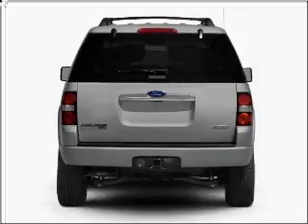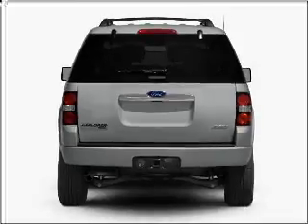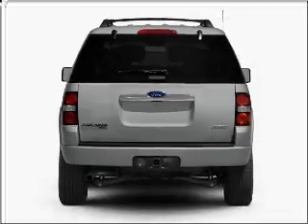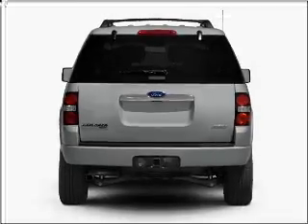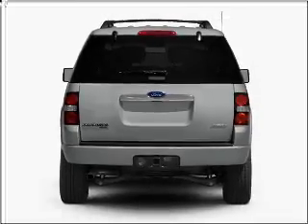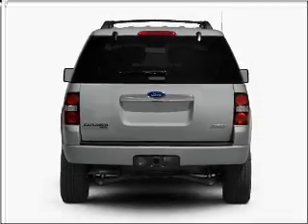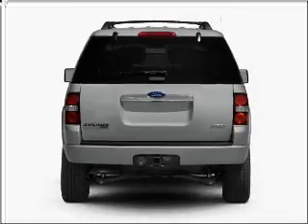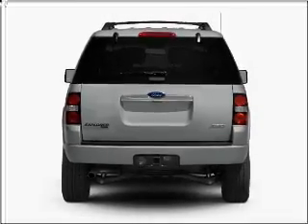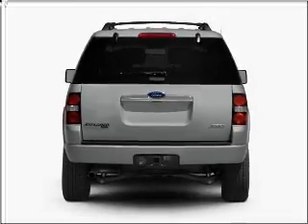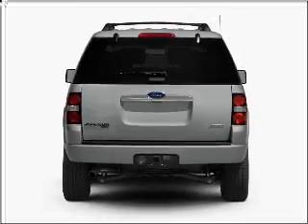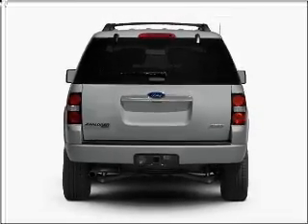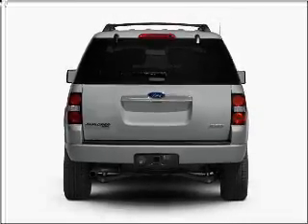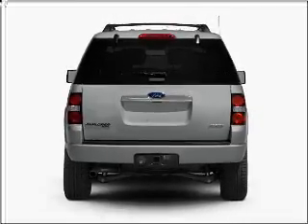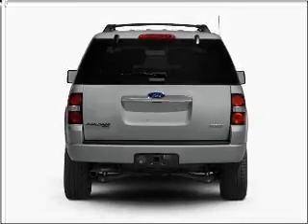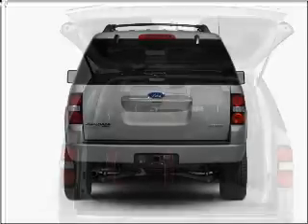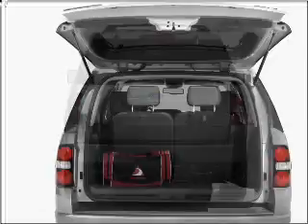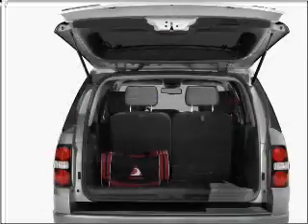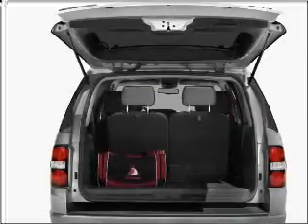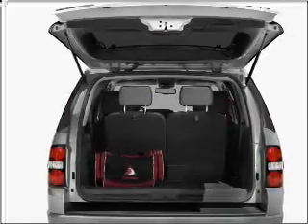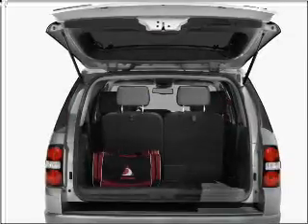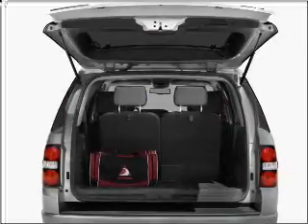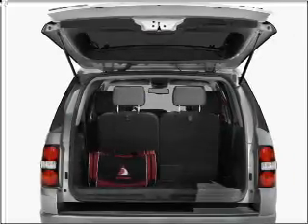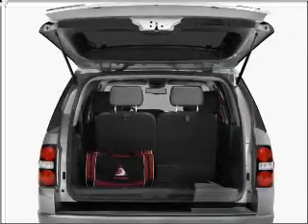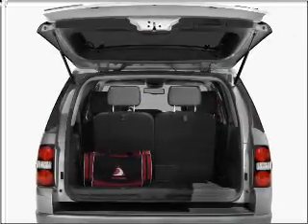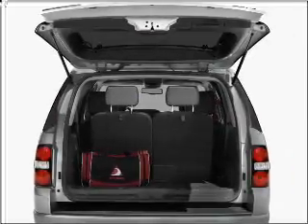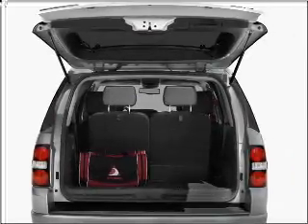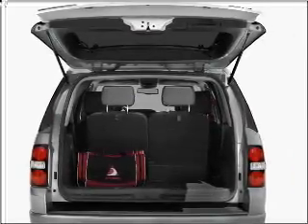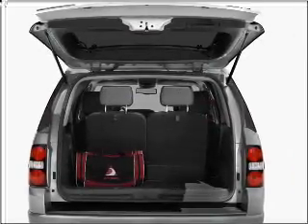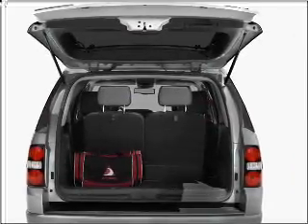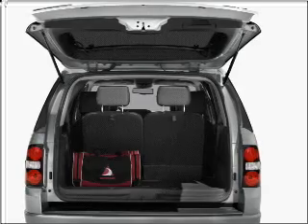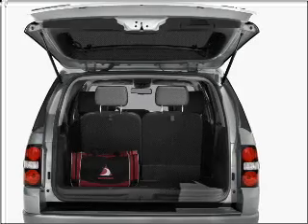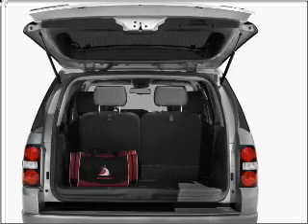Stand out from the crowd with premium wheels. Anti-lock brakes help you bring your vehicle to a safe stop.